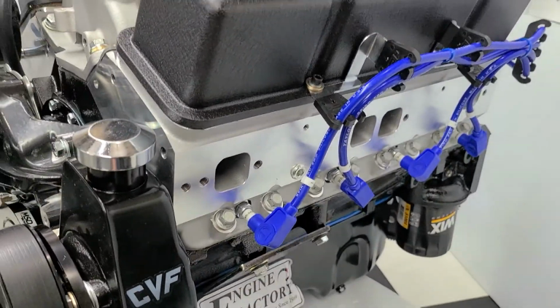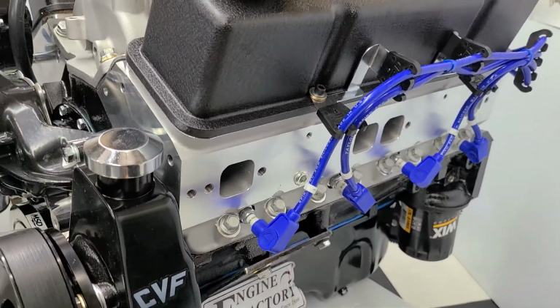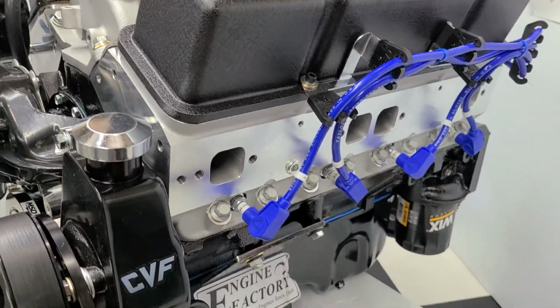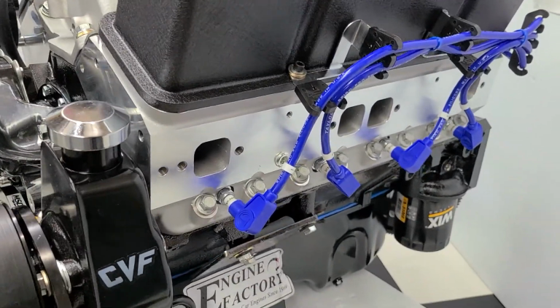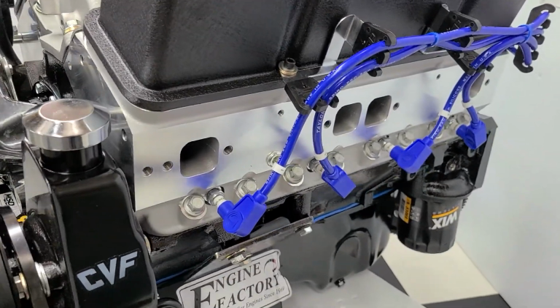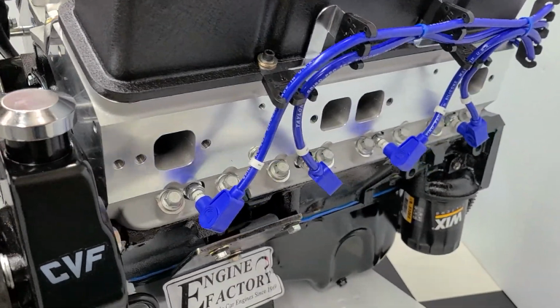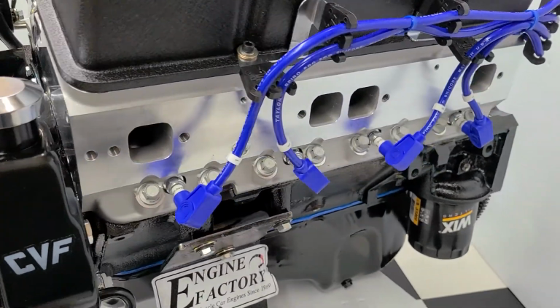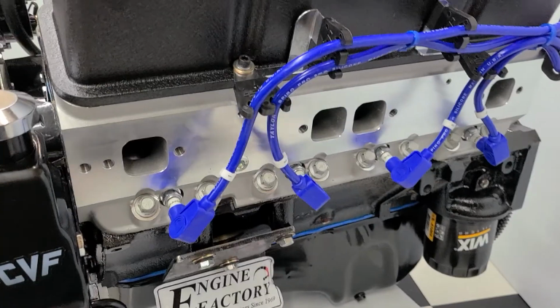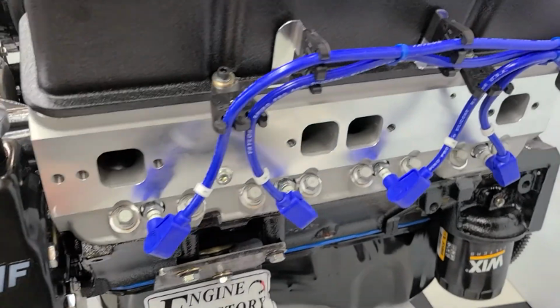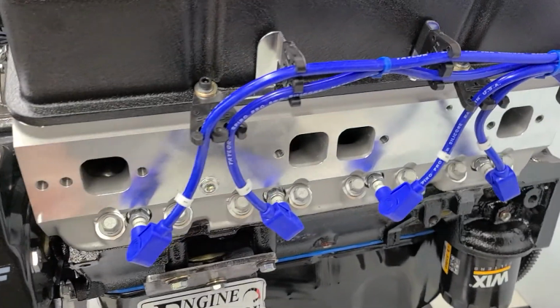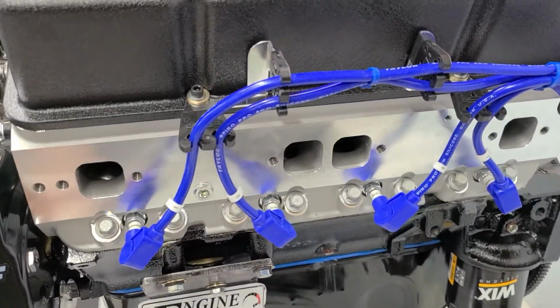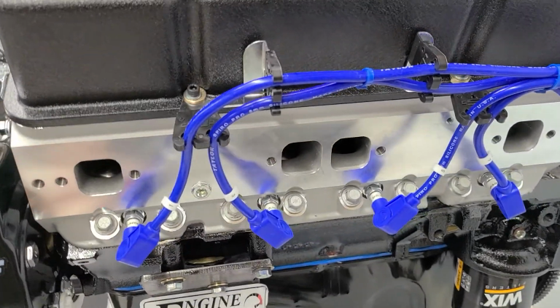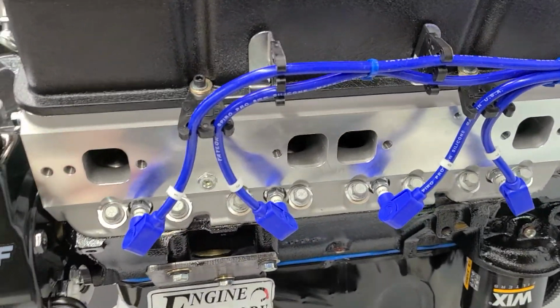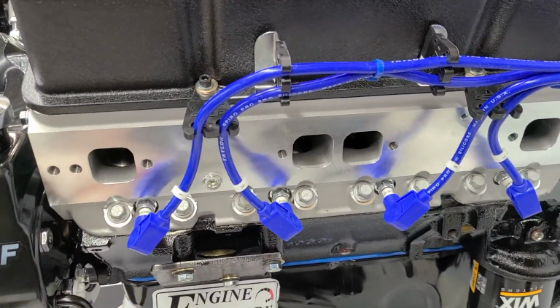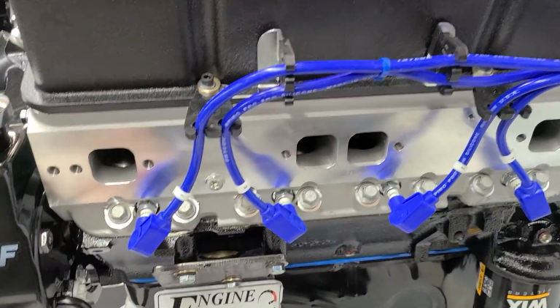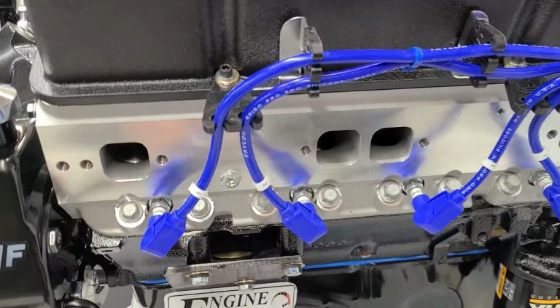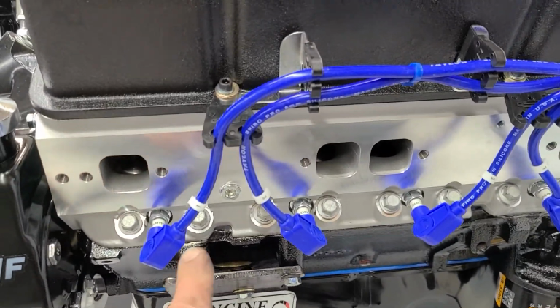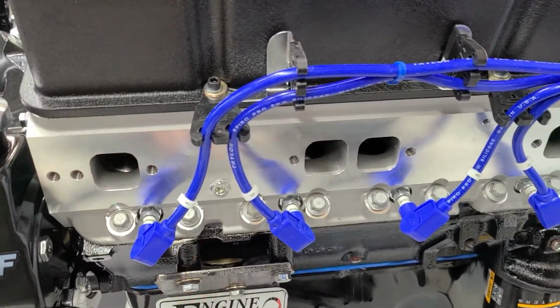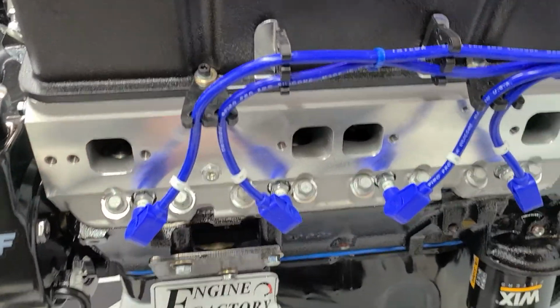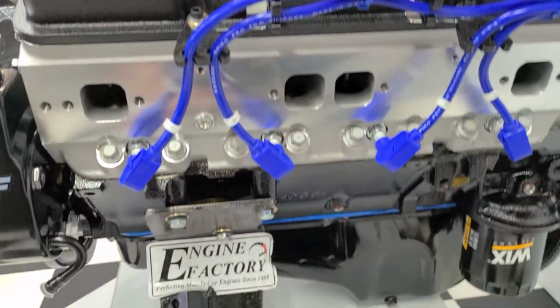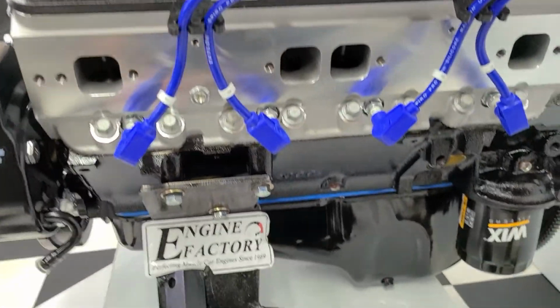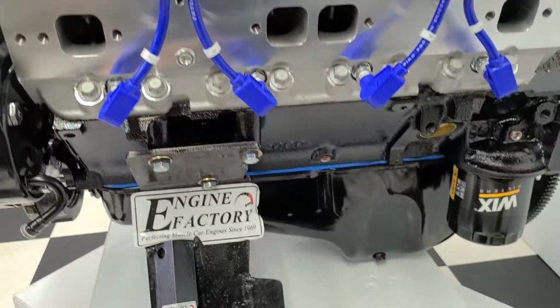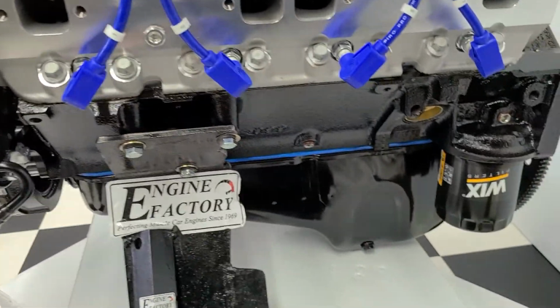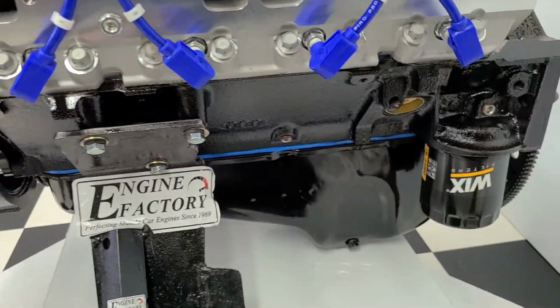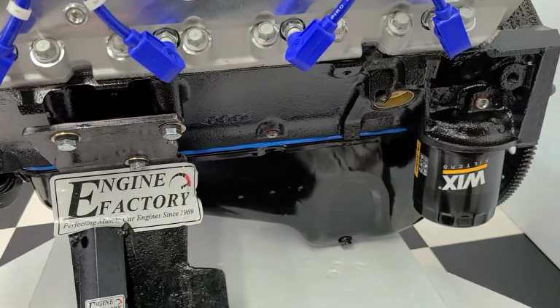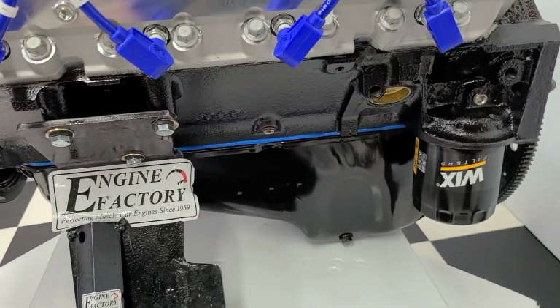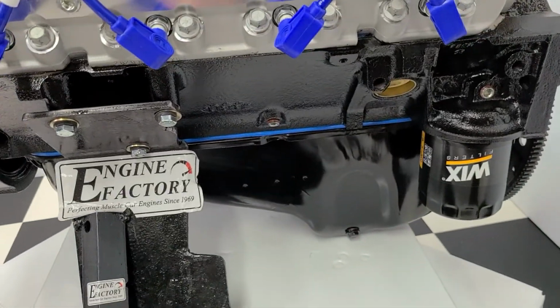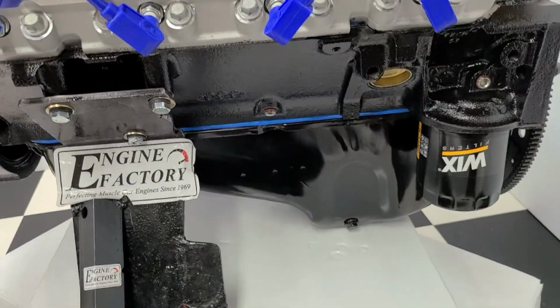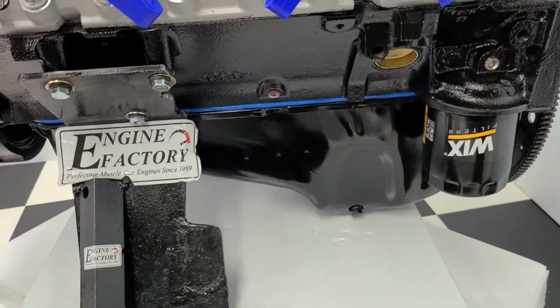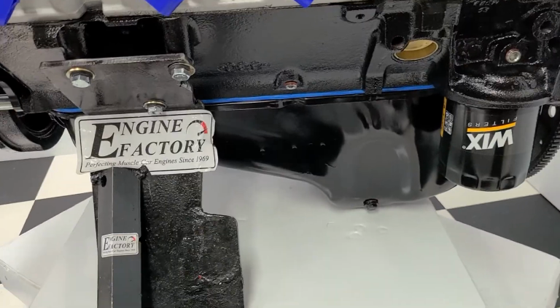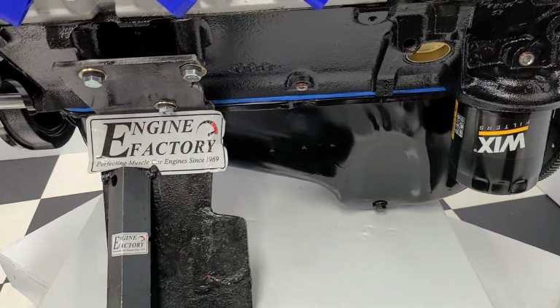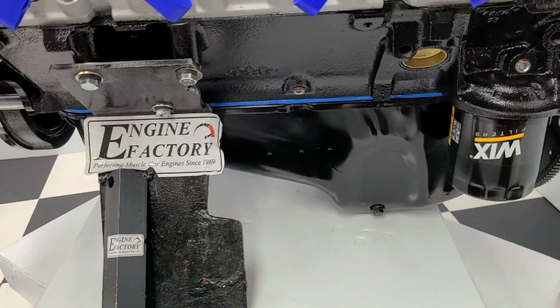Aluminum cylinder heads are on there, Taylor ignition wires in blue, all the wire markers installed, and the proper oil pan for the '71 Monte Carlo.